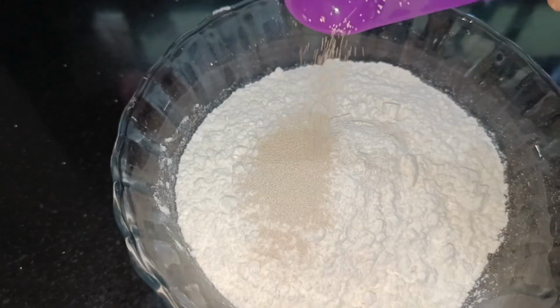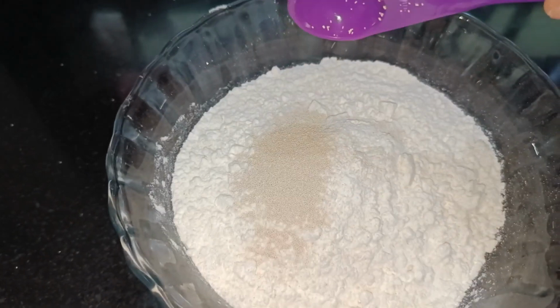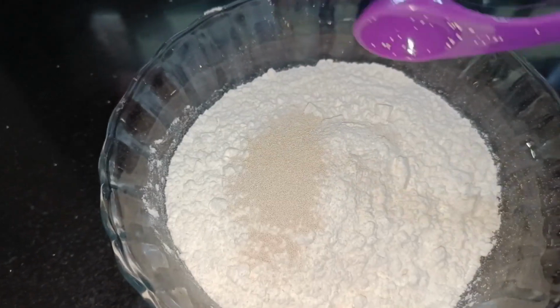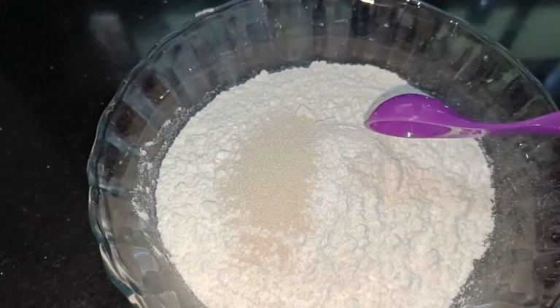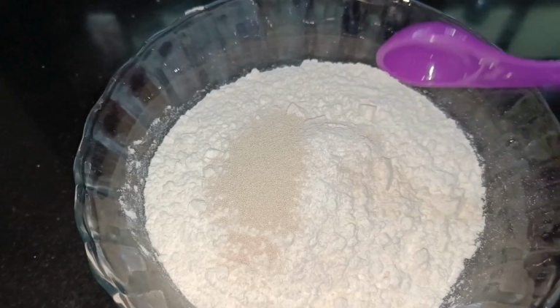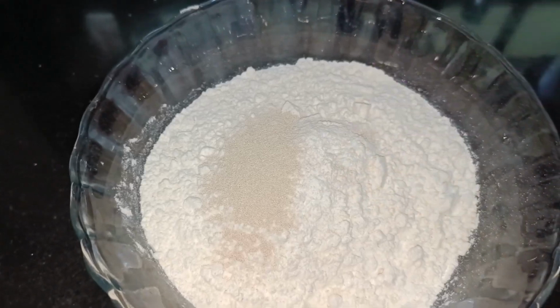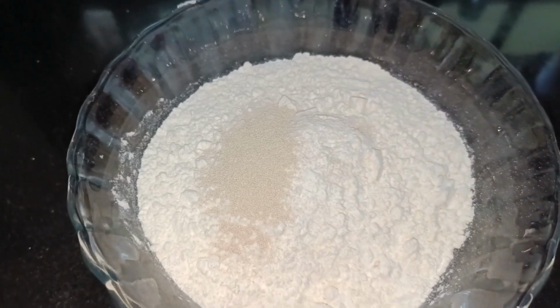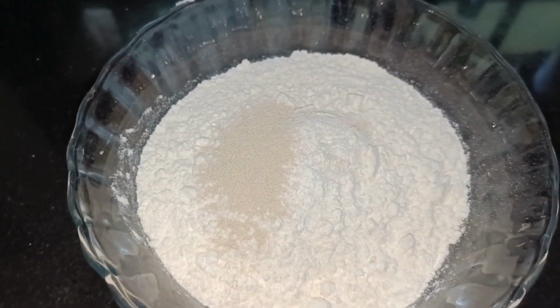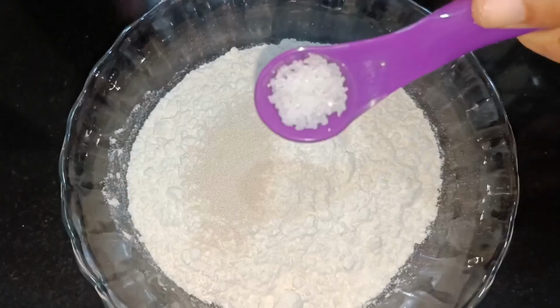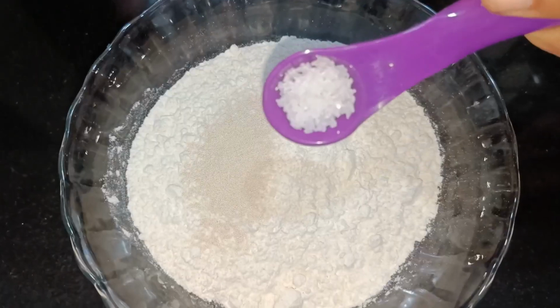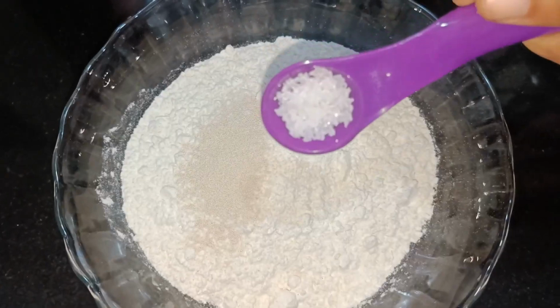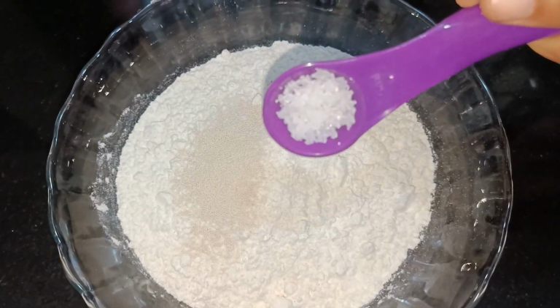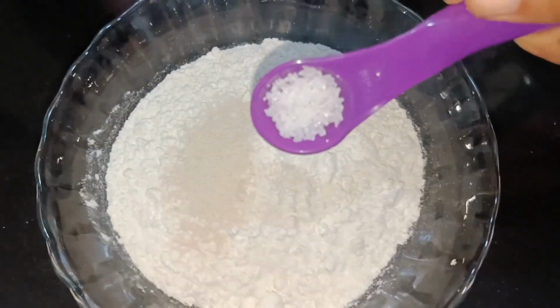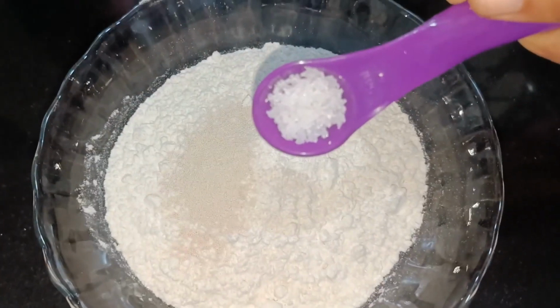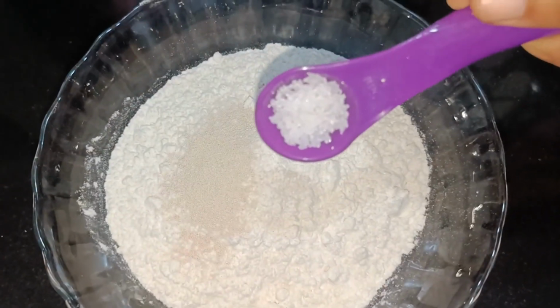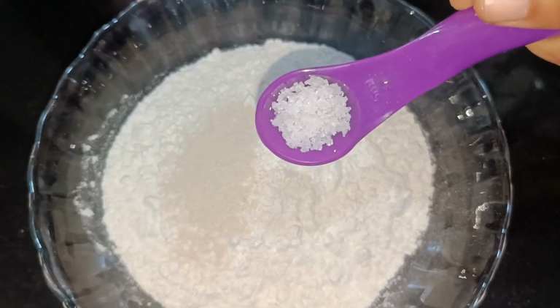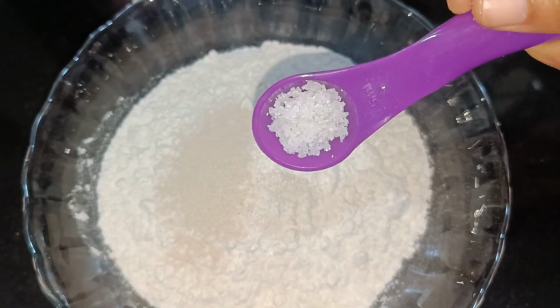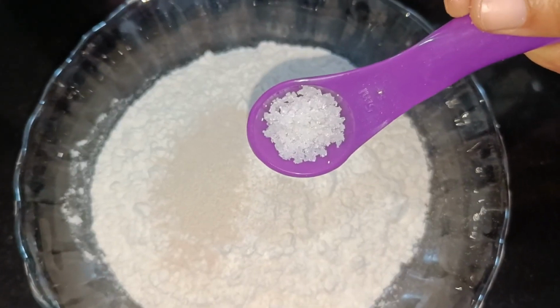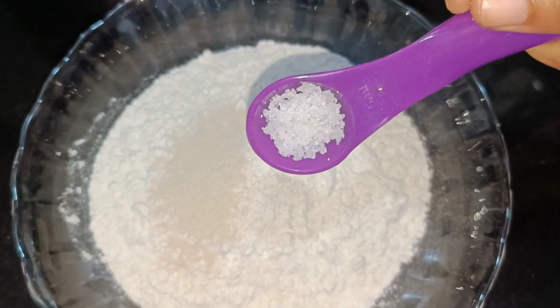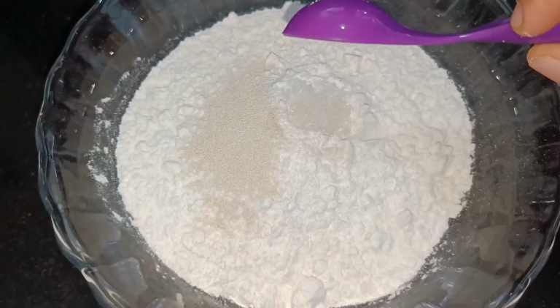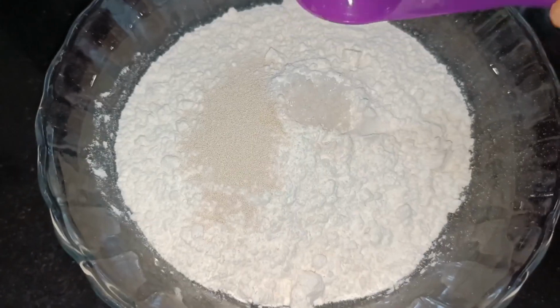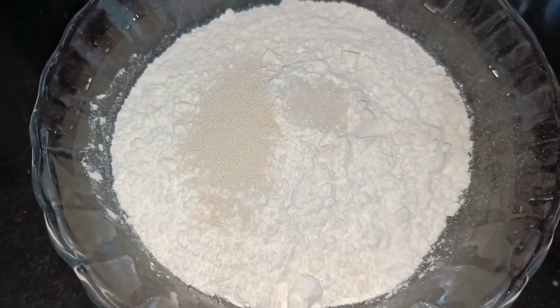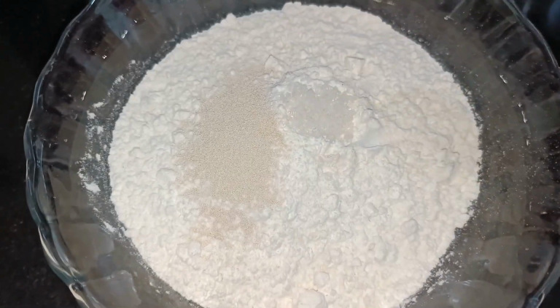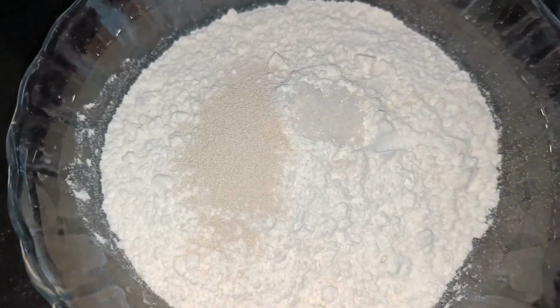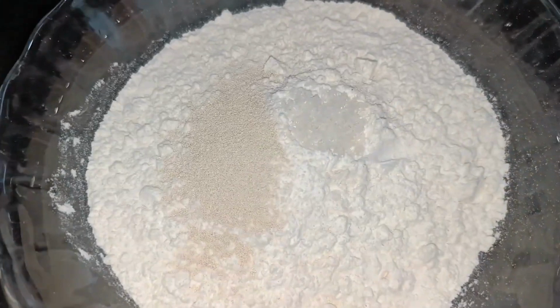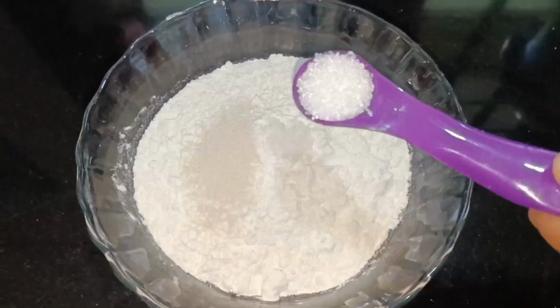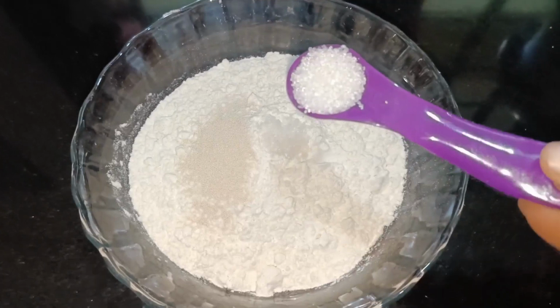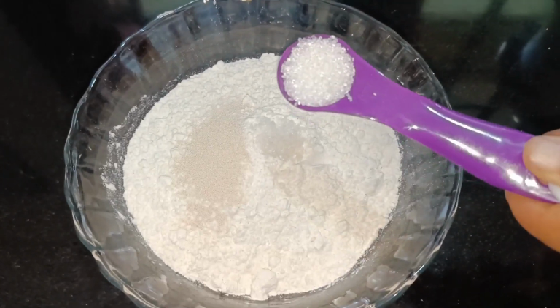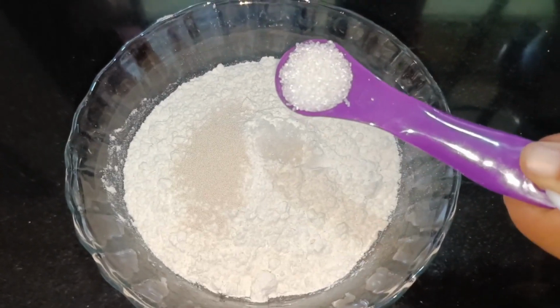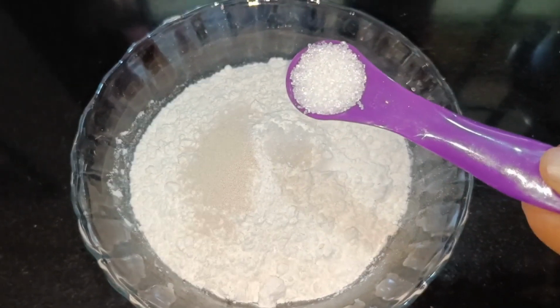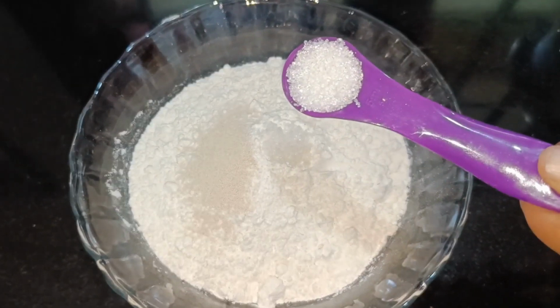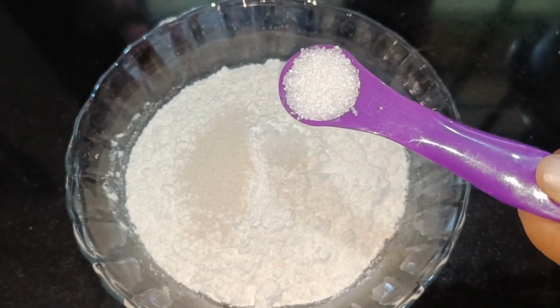1 cup of instant yeast. 1 teaspoon of yeast. We will mix this together.